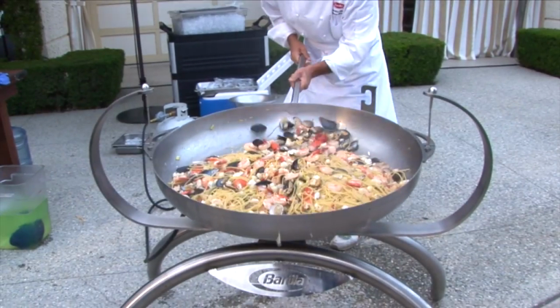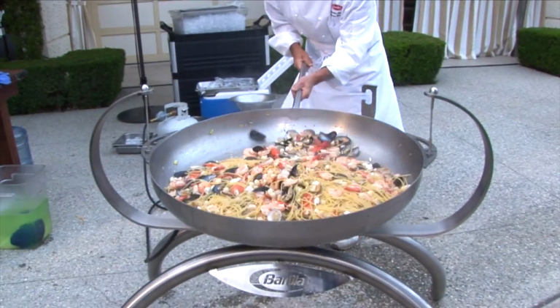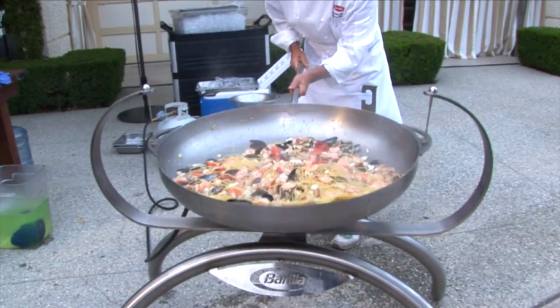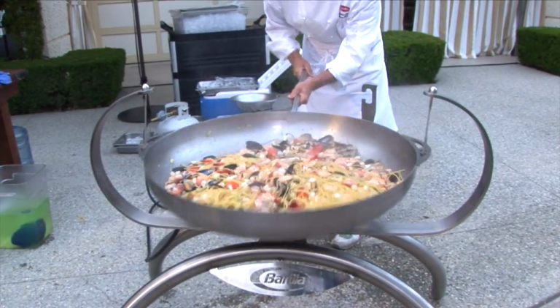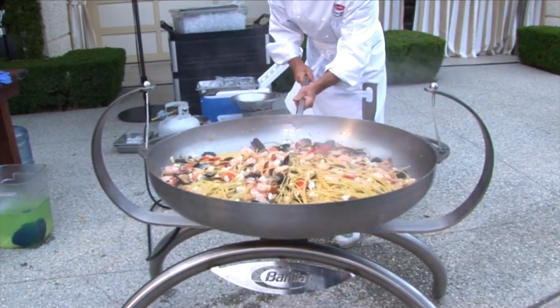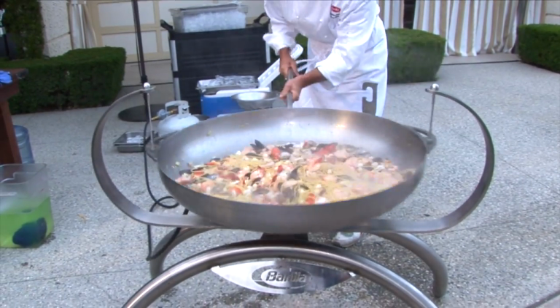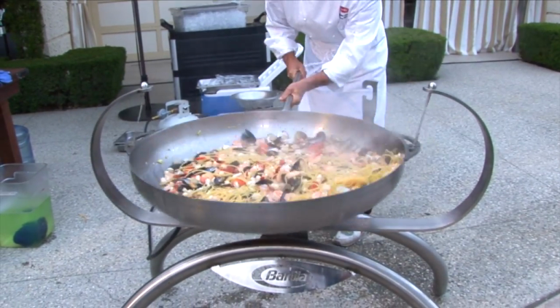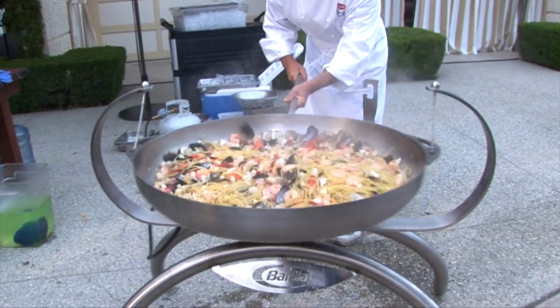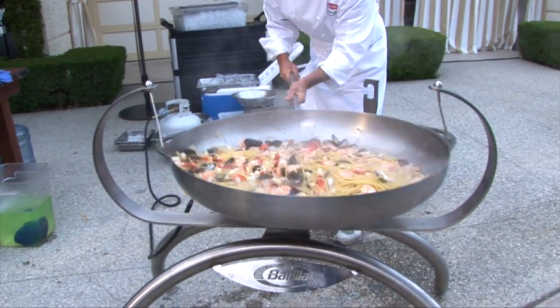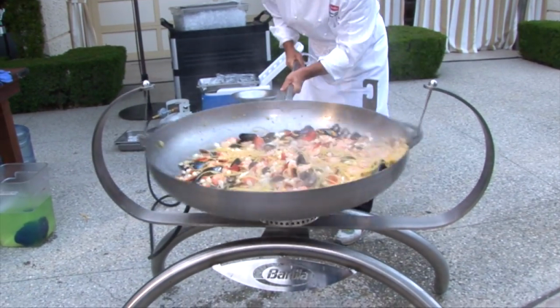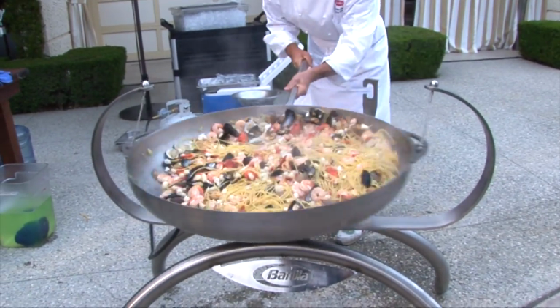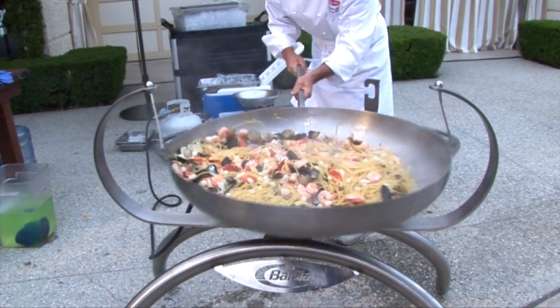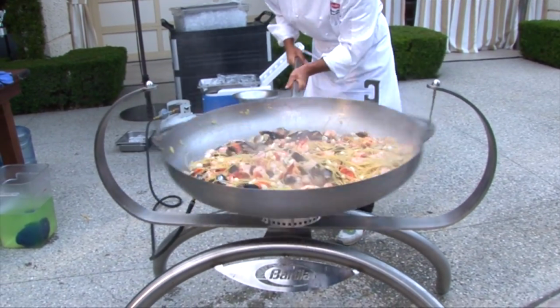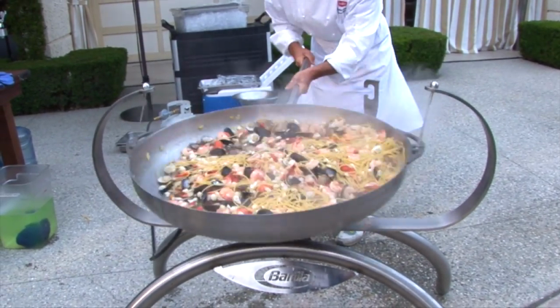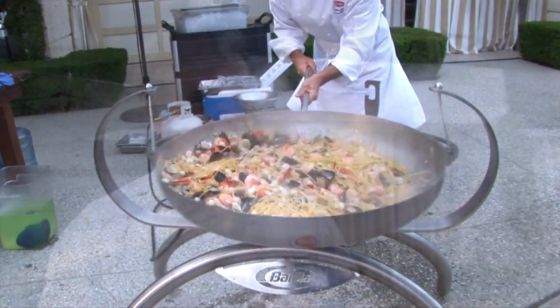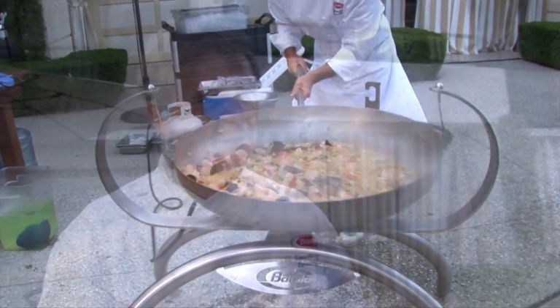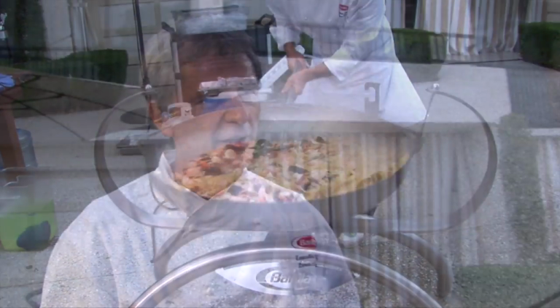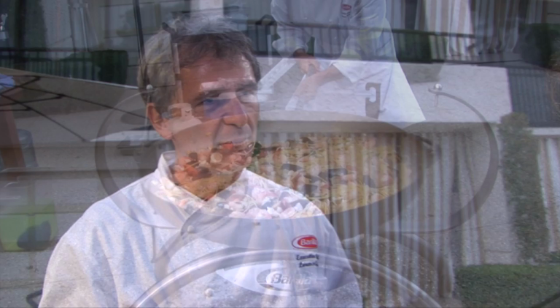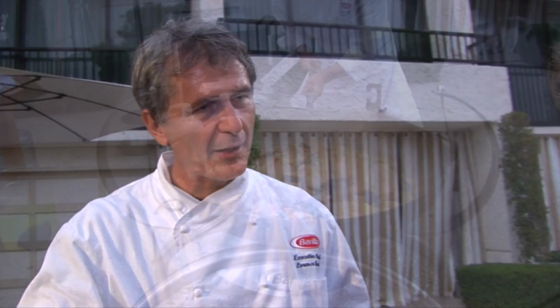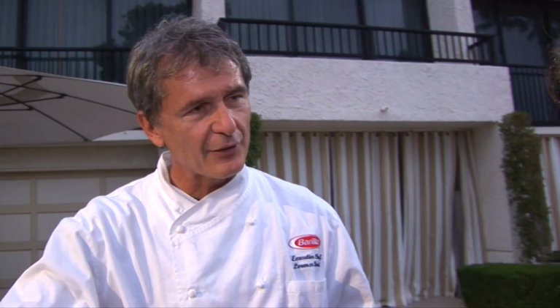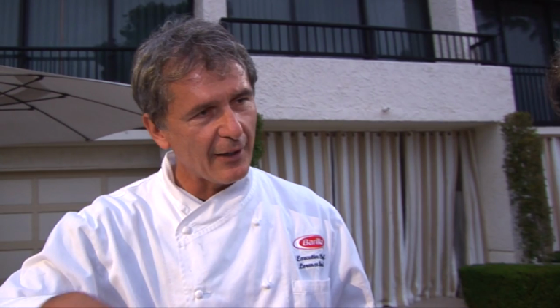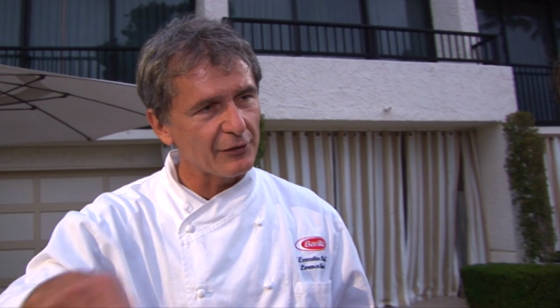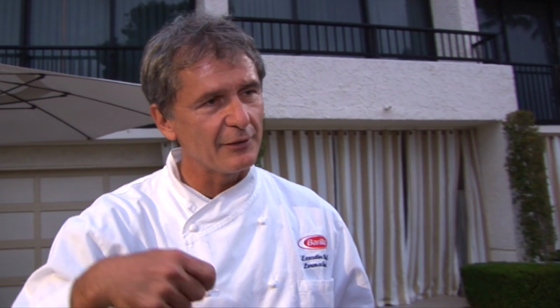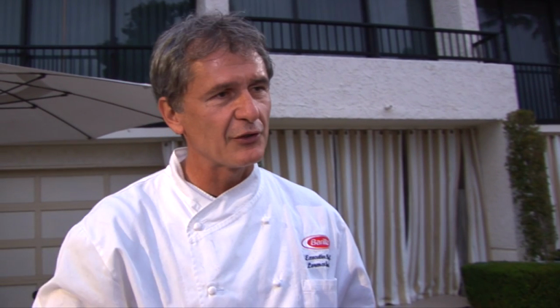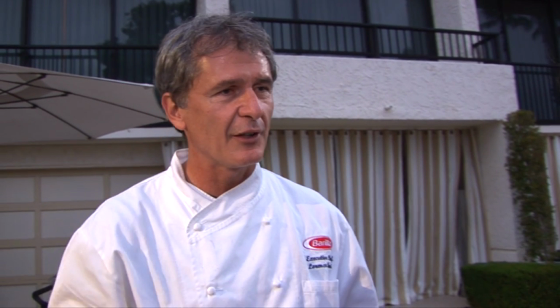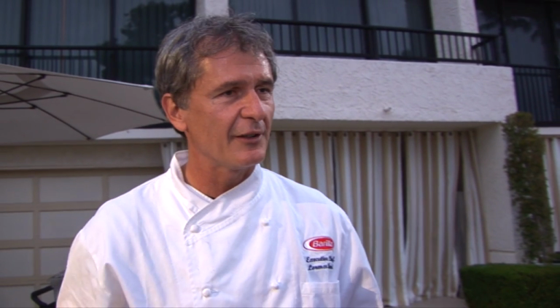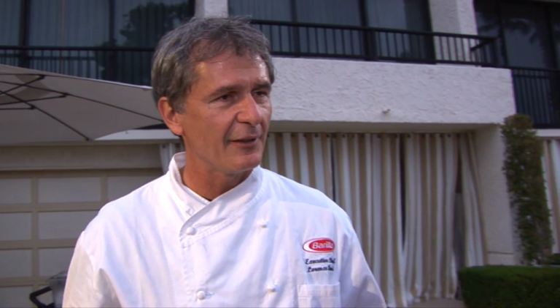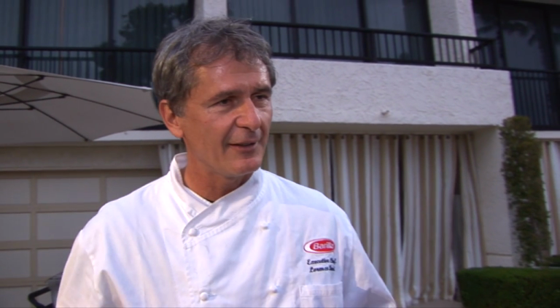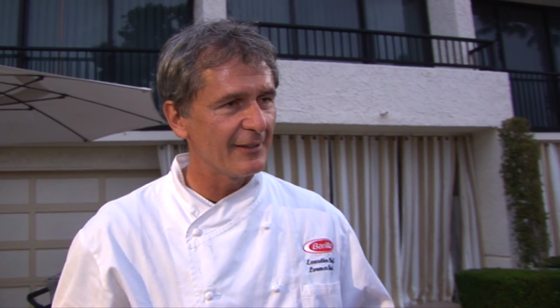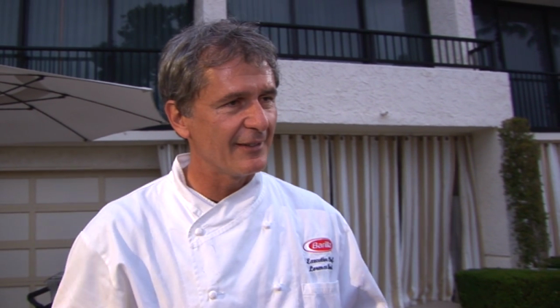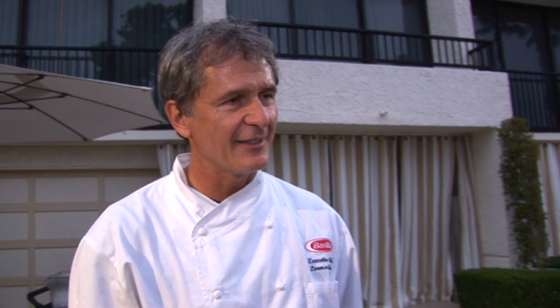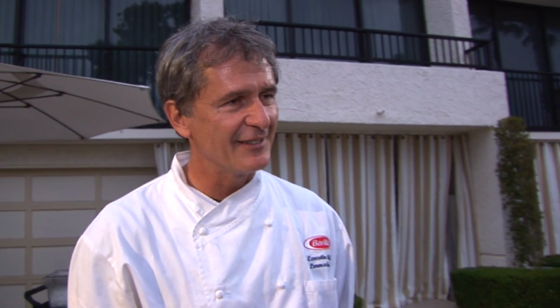And add a little bit of Italian parsley, extra virgin olive oil, and that's it.